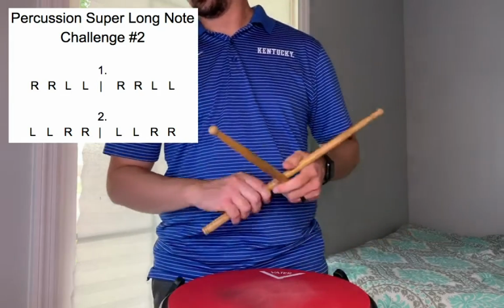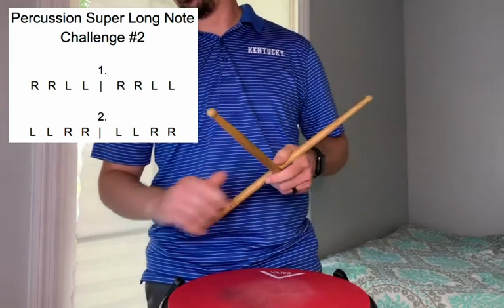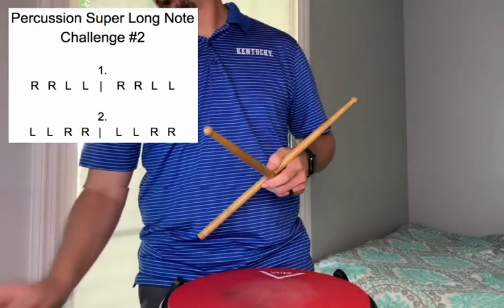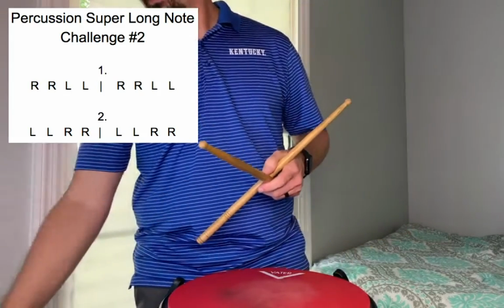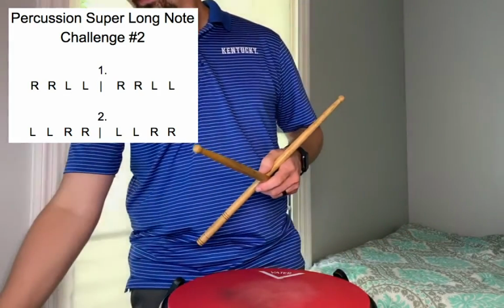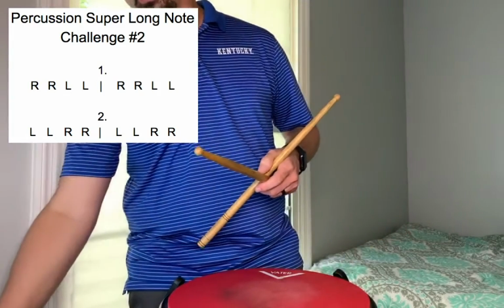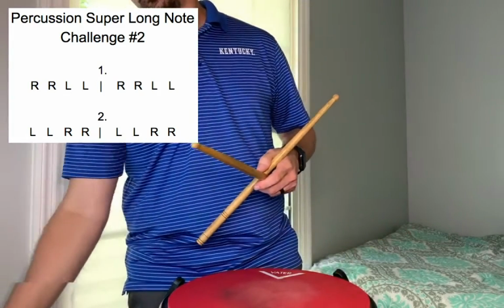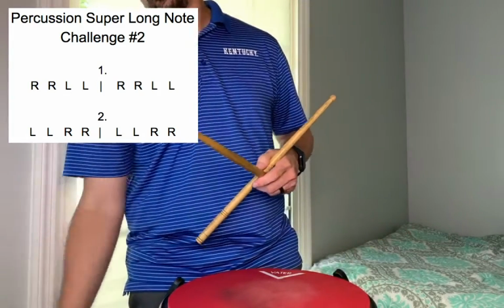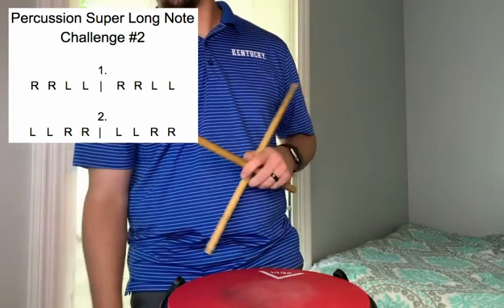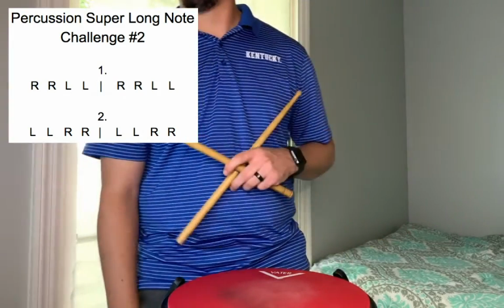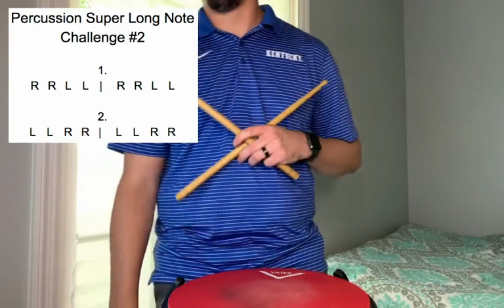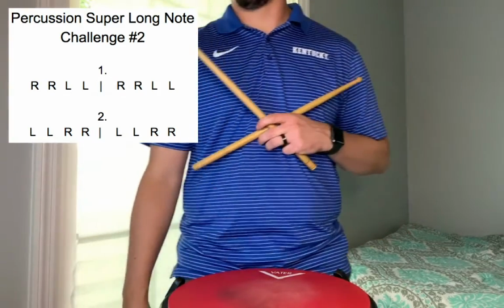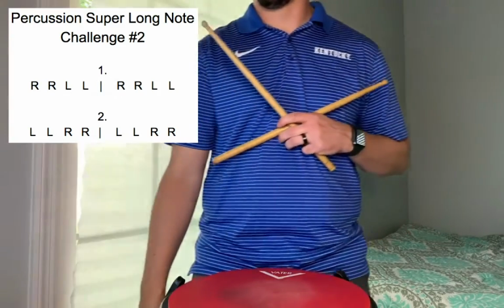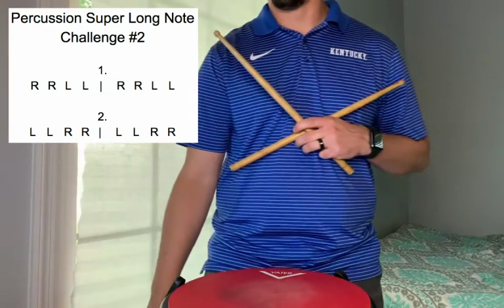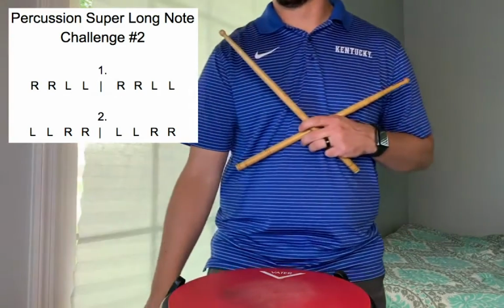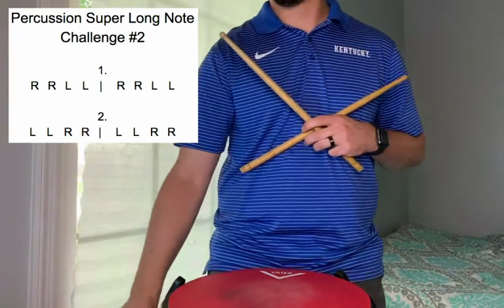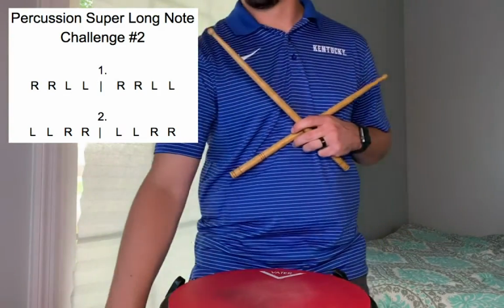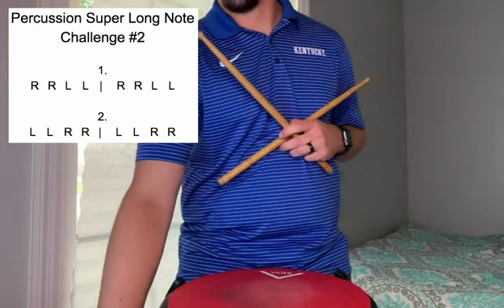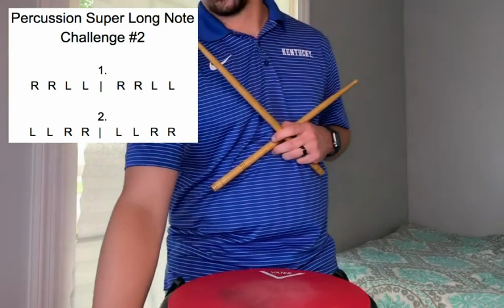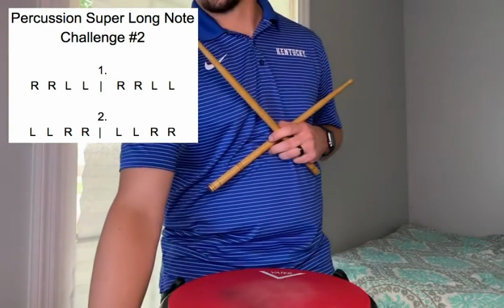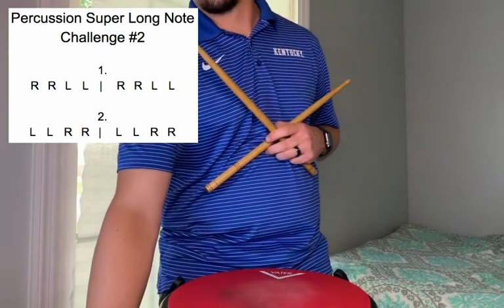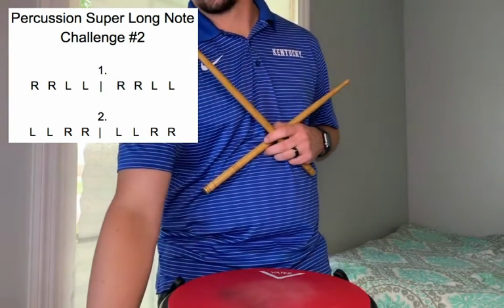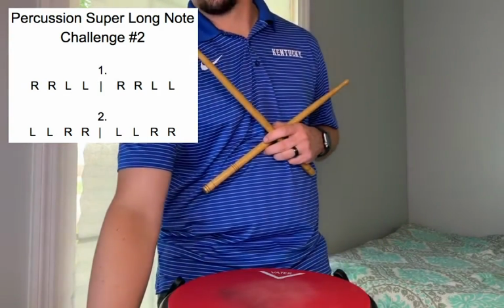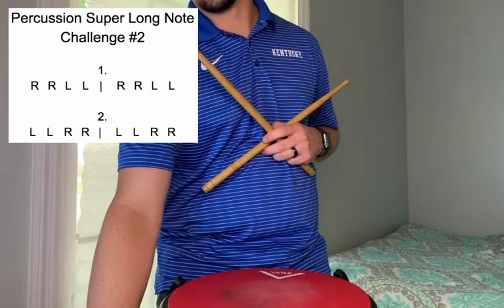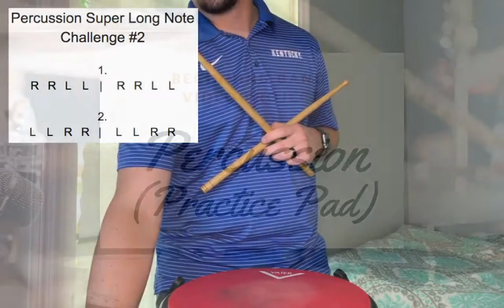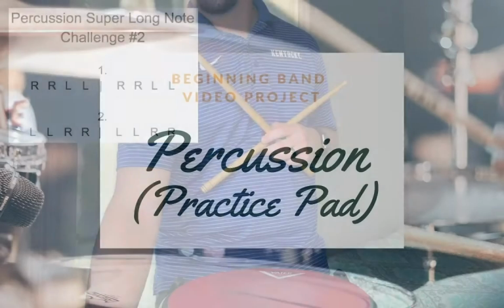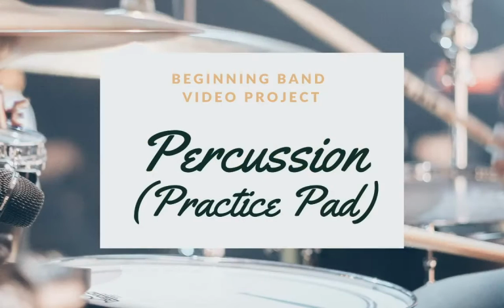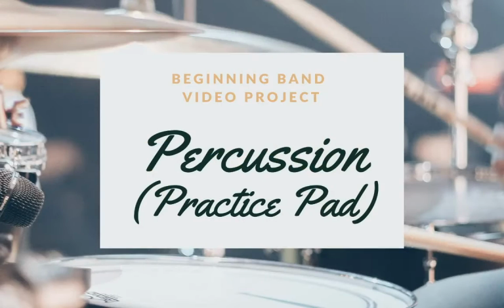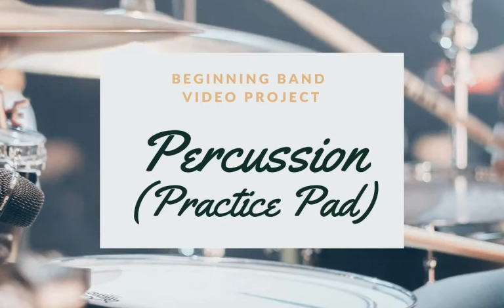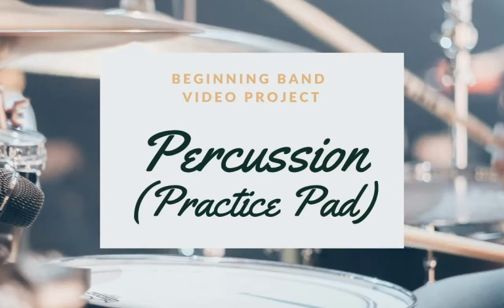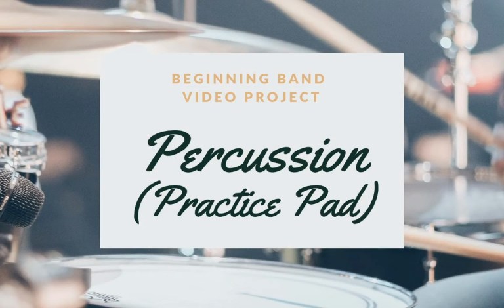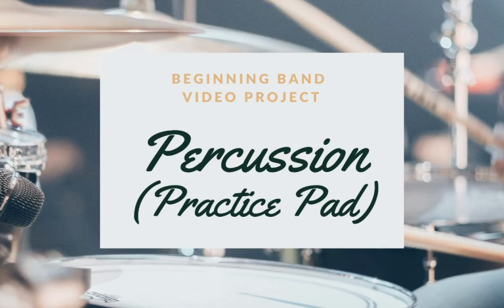That is going to be all for our super long note challenge number two. We will see you guys back here later.